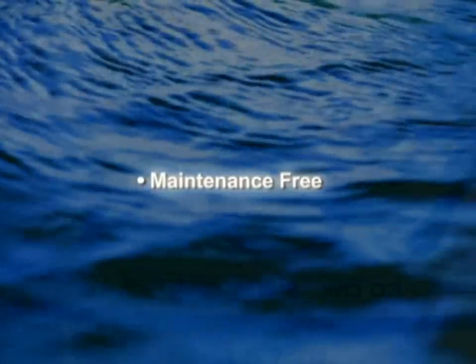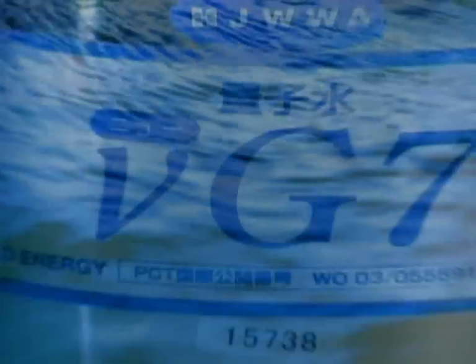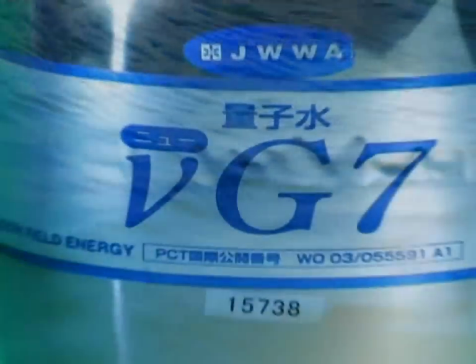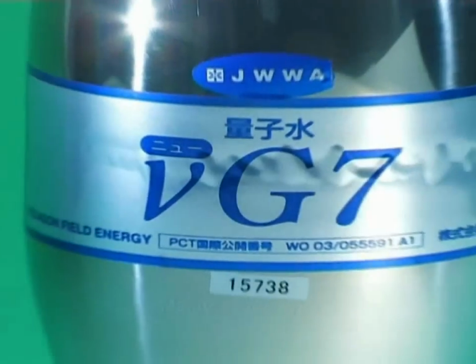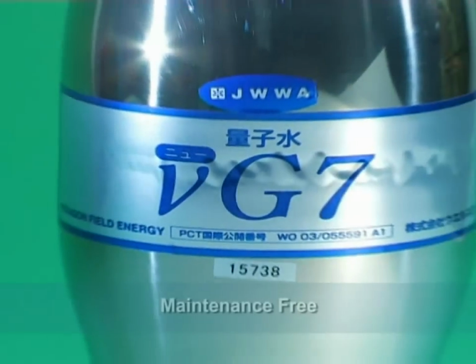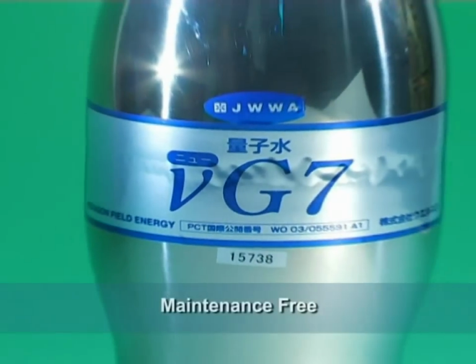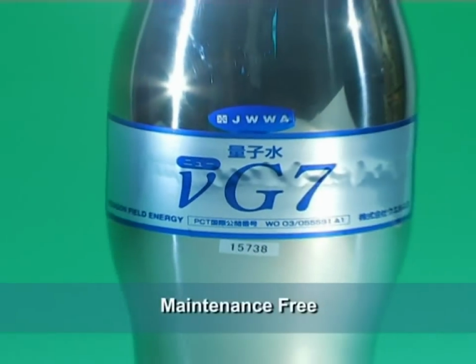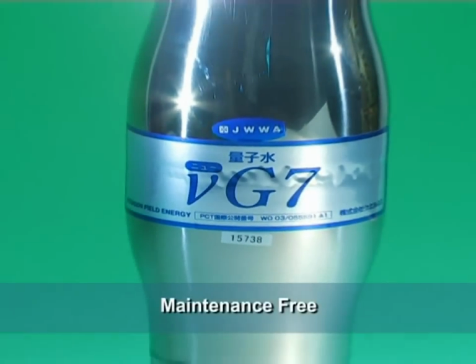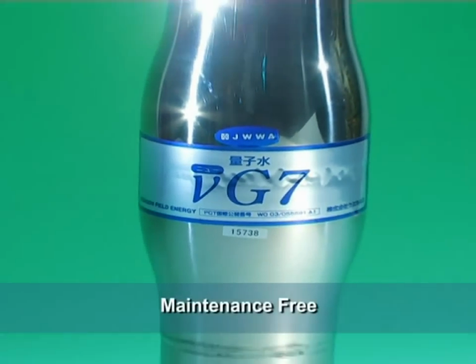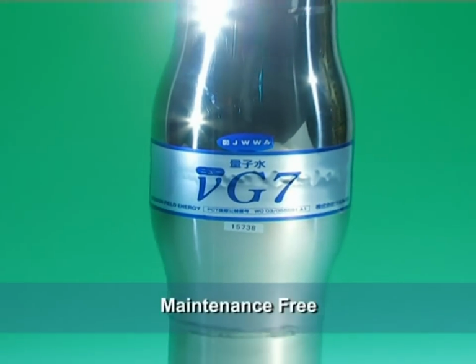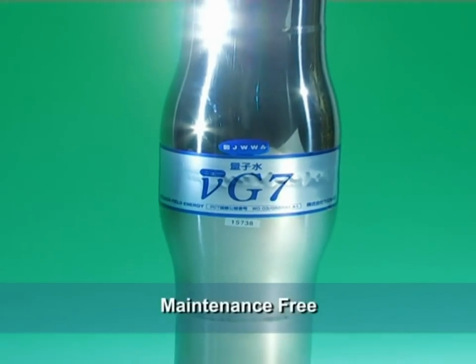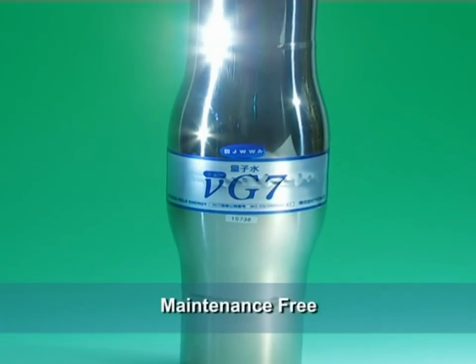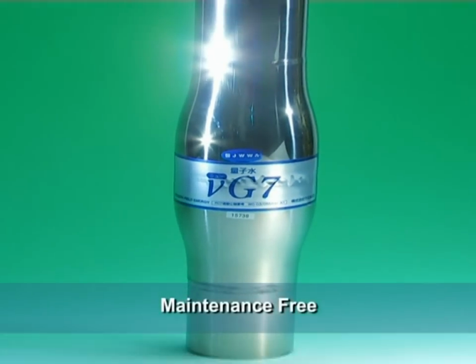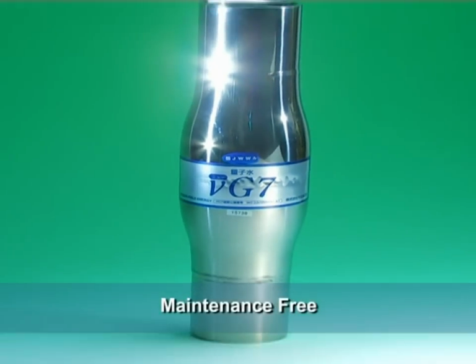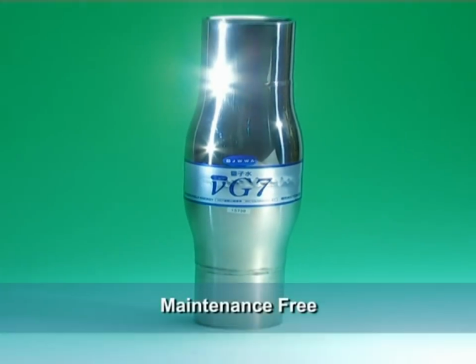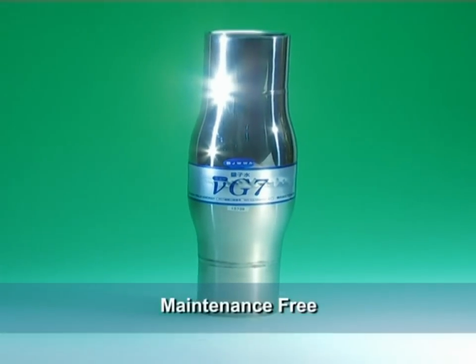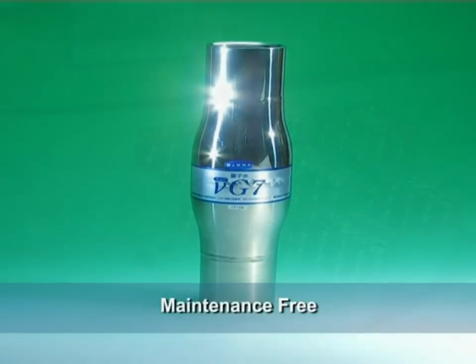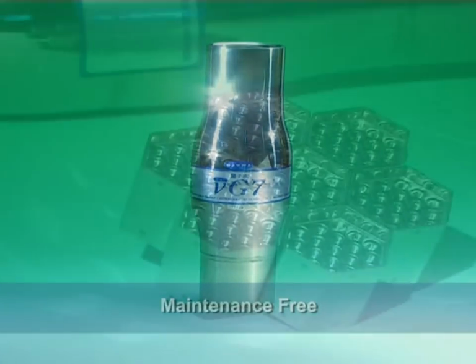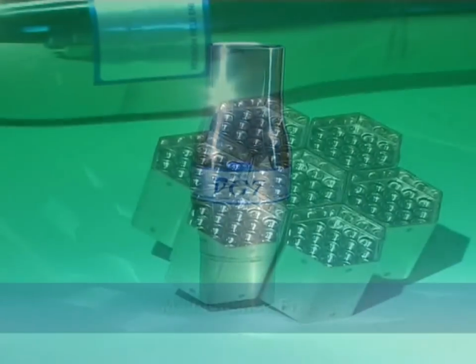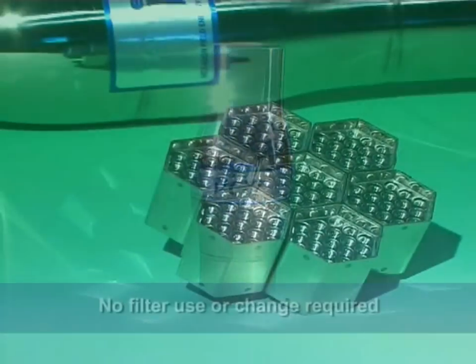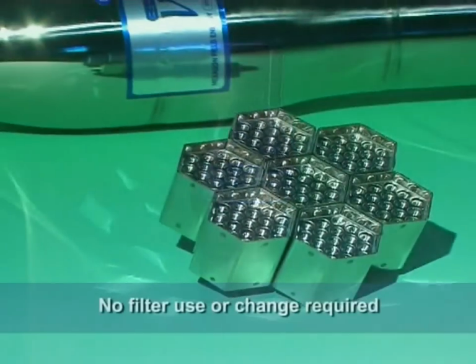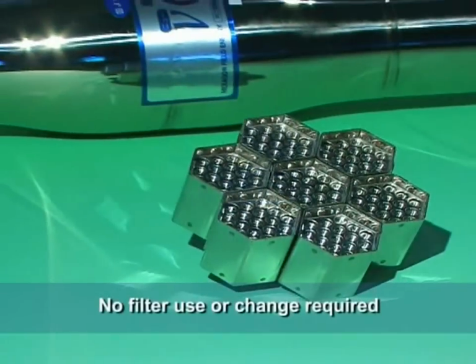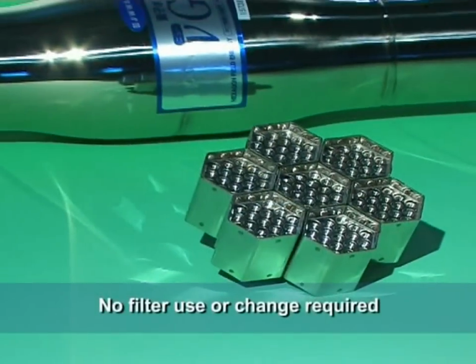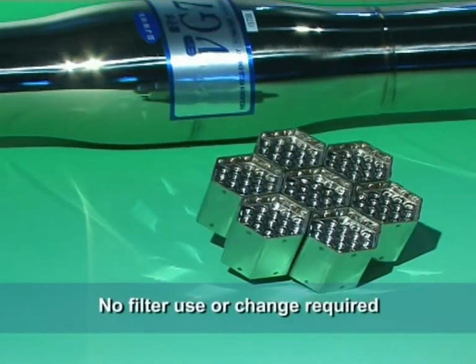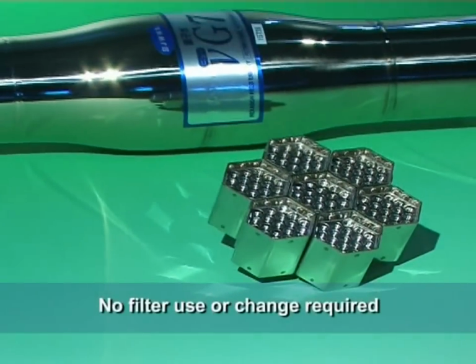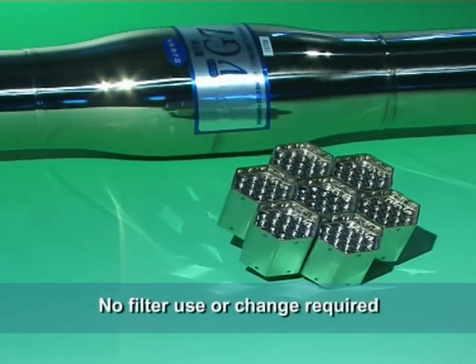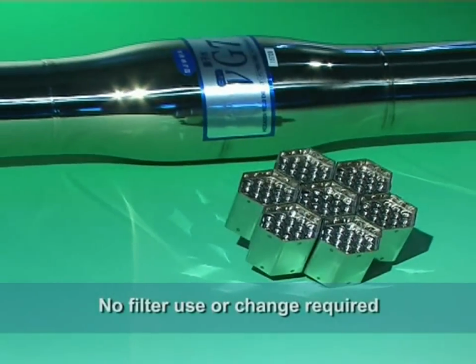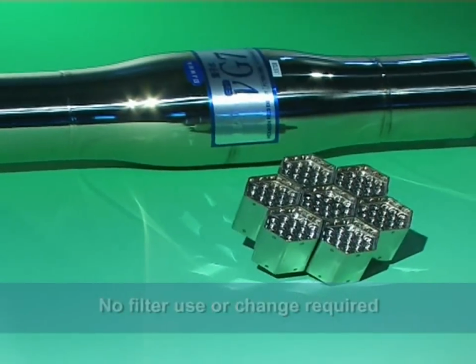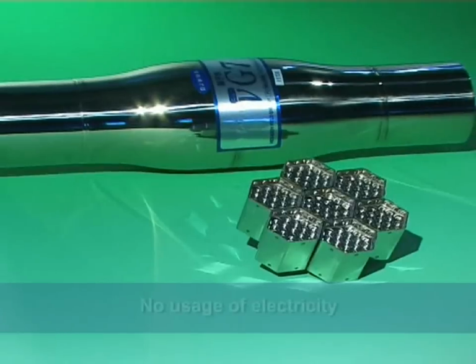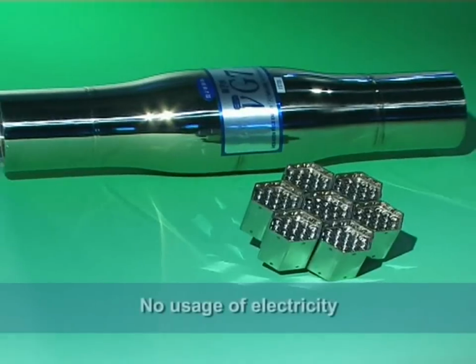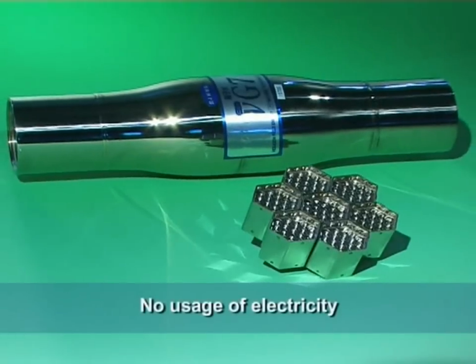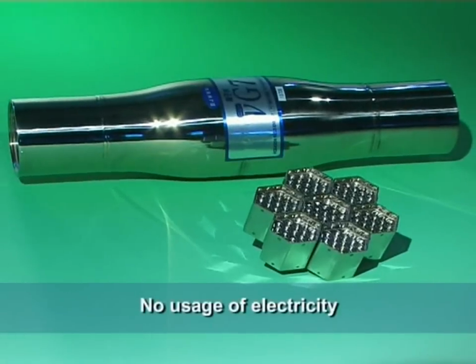New G7 is maintenance-free. No filter use or change is required, and there is no usage of electricity.